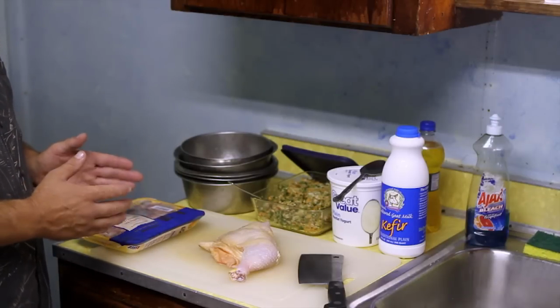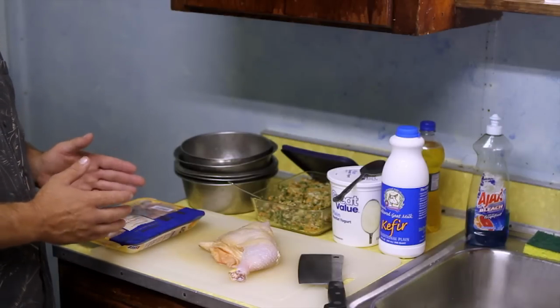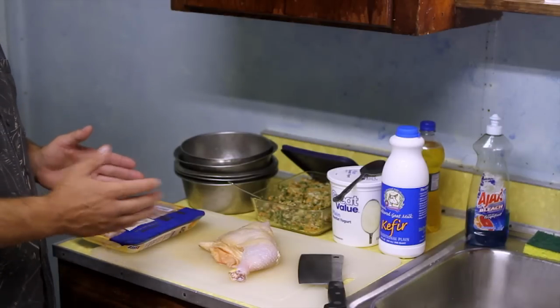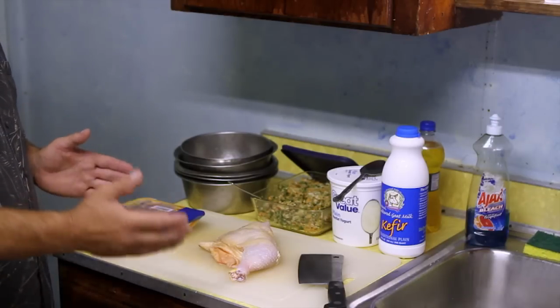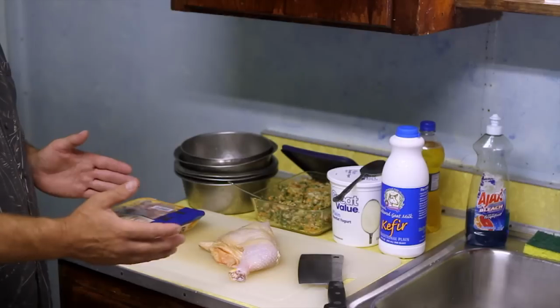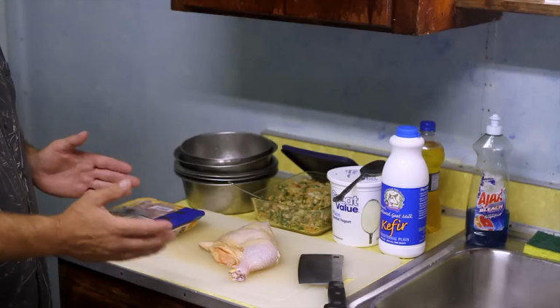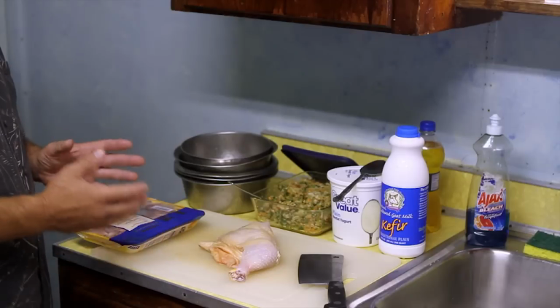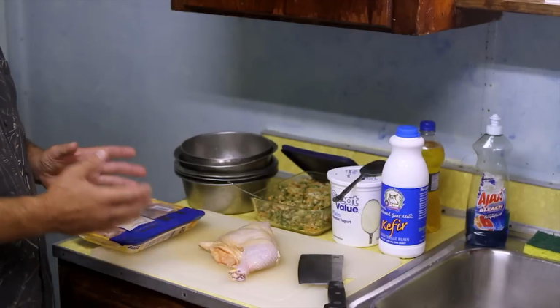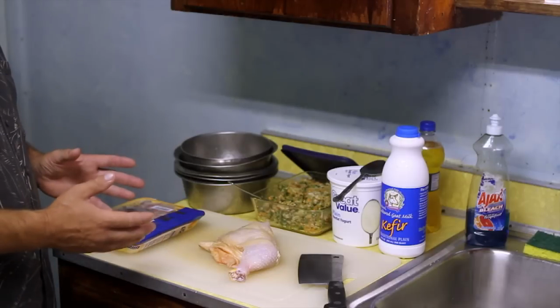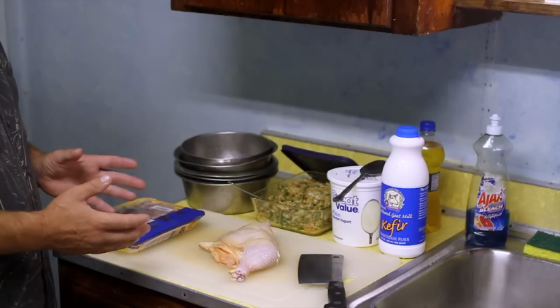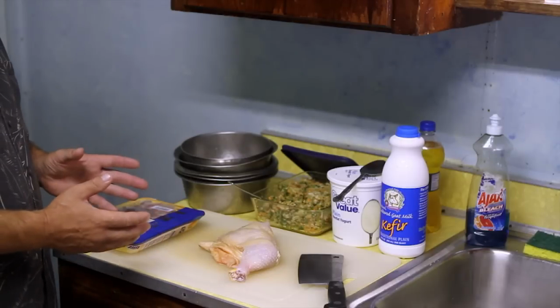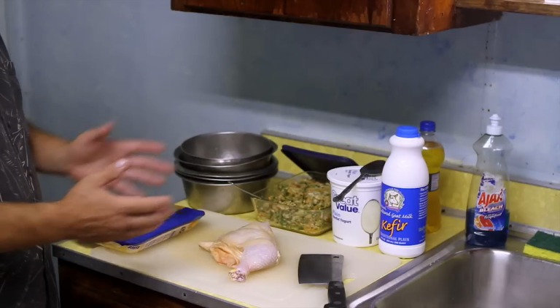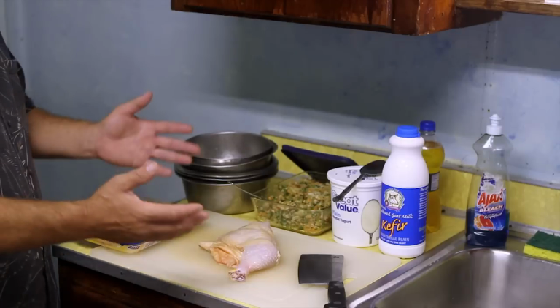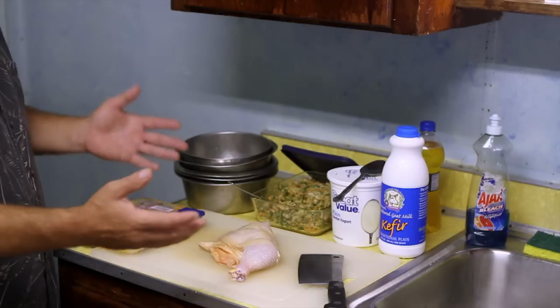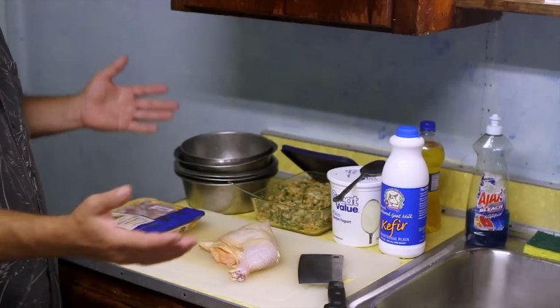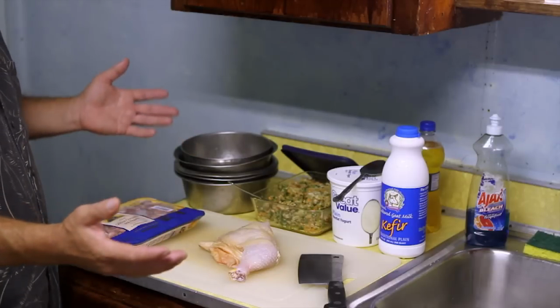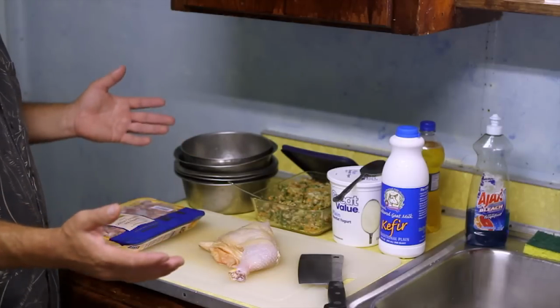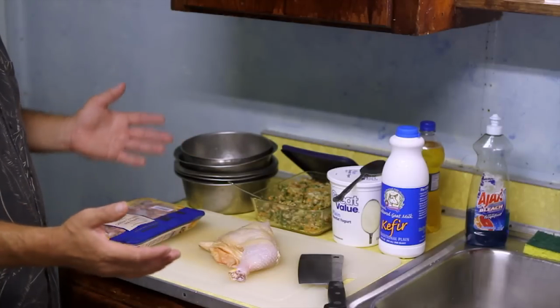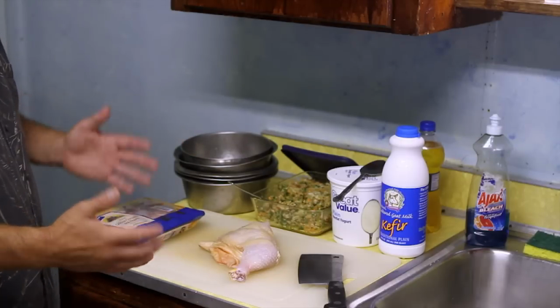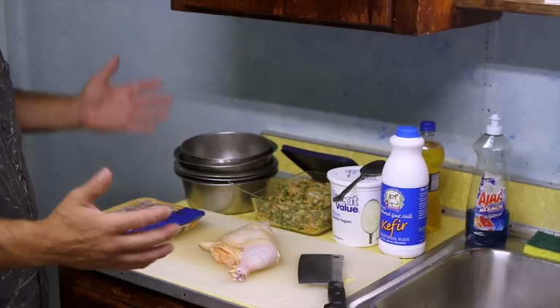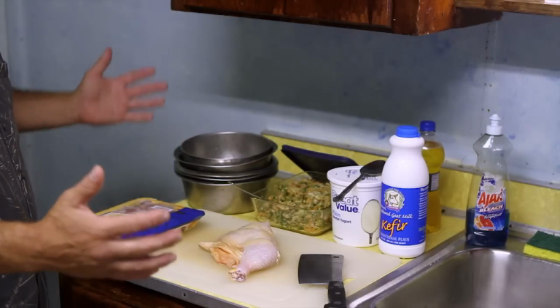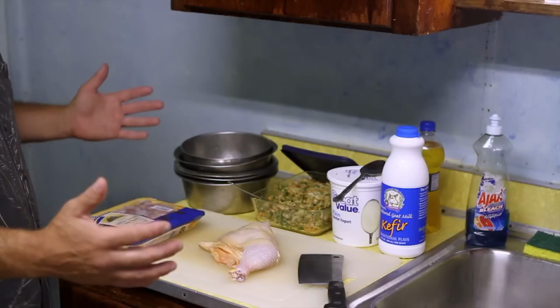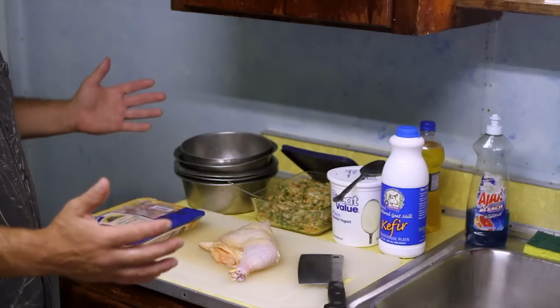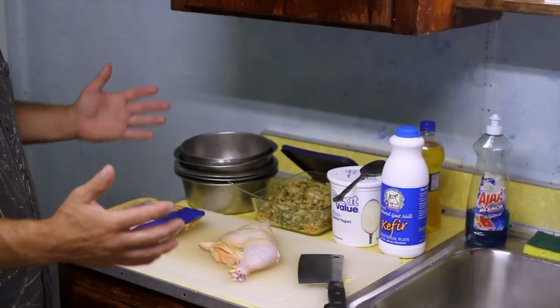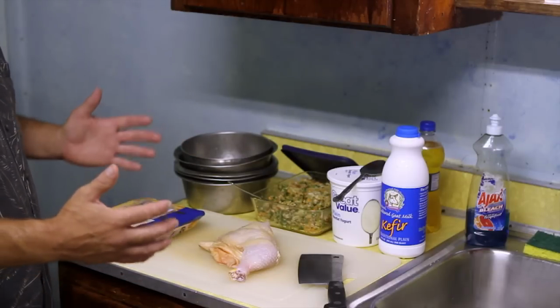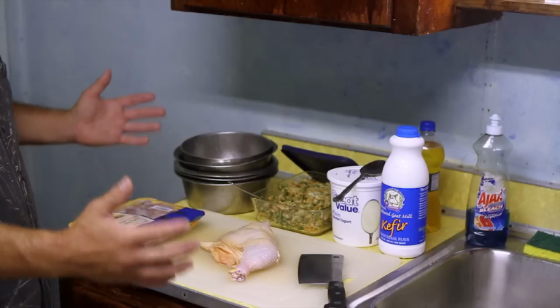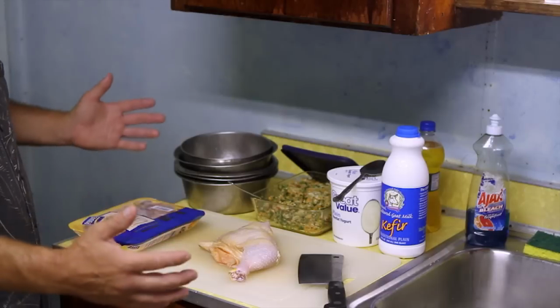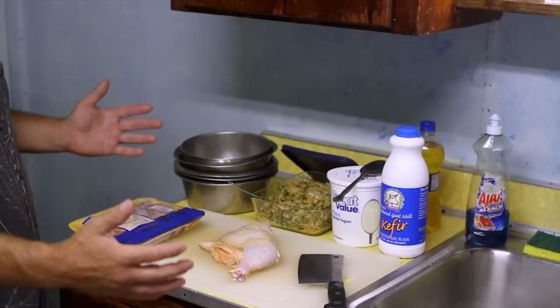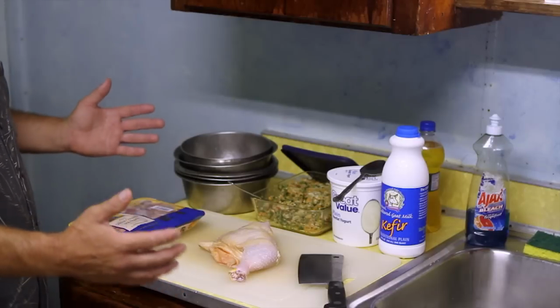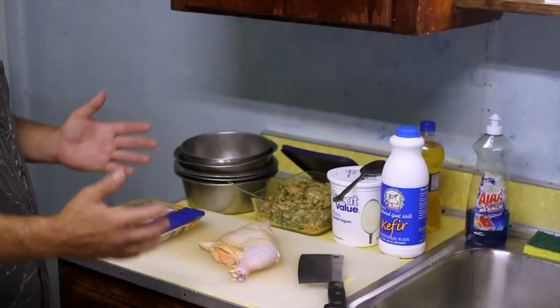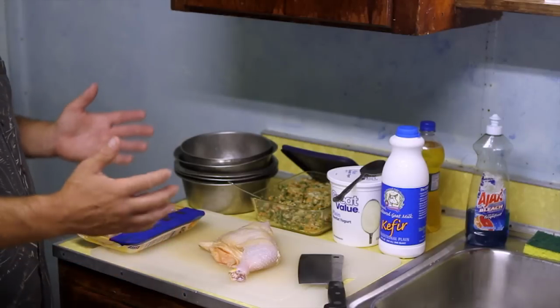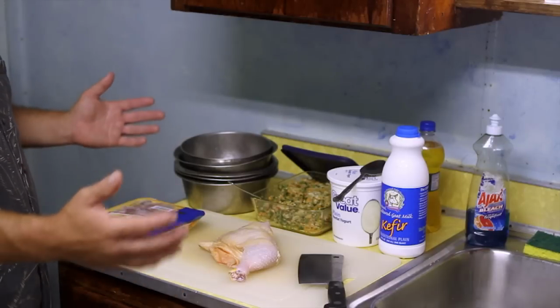That's what I do: I soft boil 10 eggs. I've got 10 dogs — if I had 15 dogs, I'd have 15 eggs, and so on.